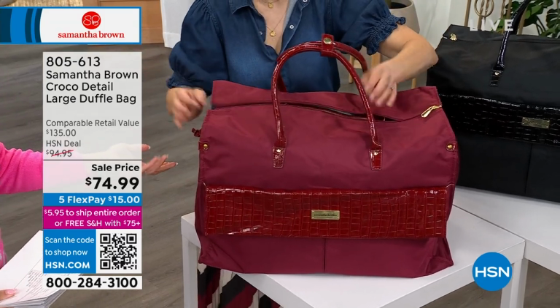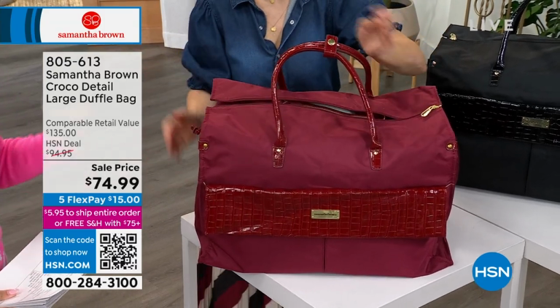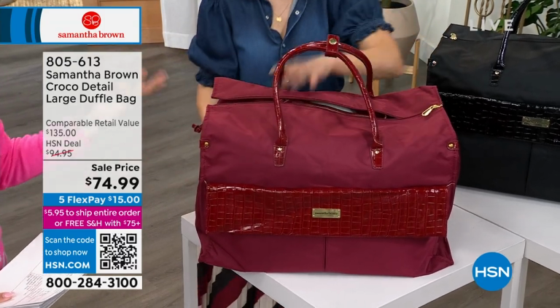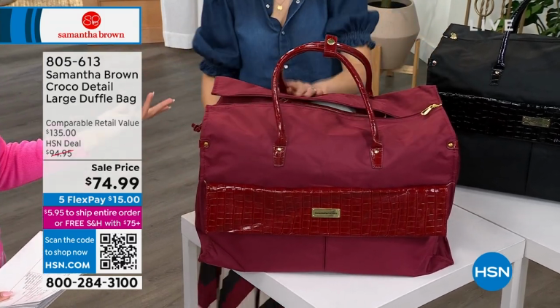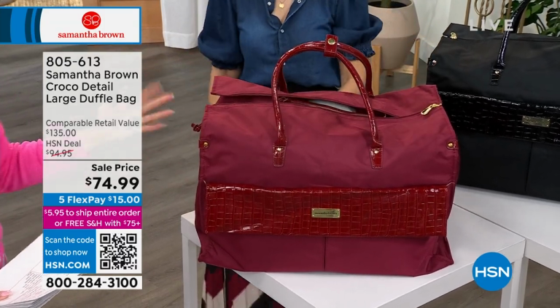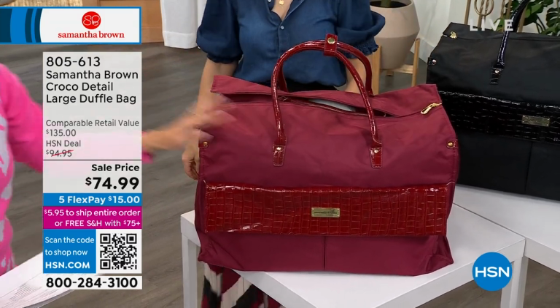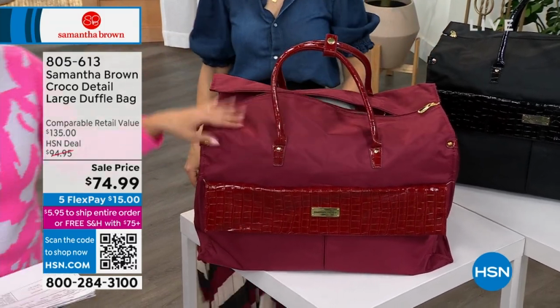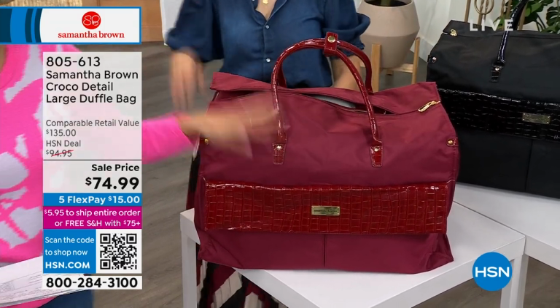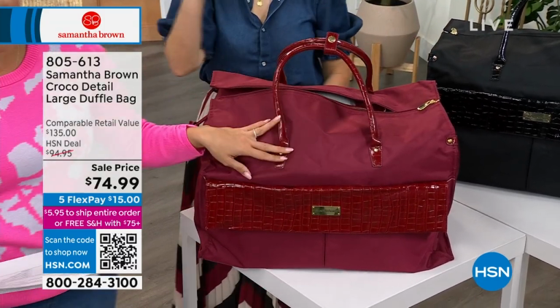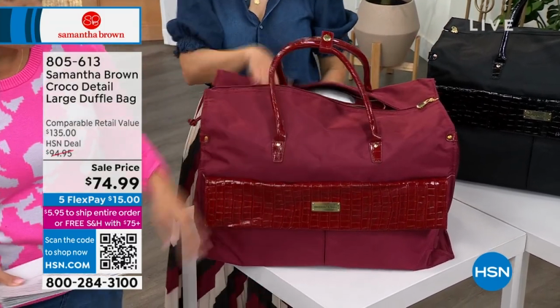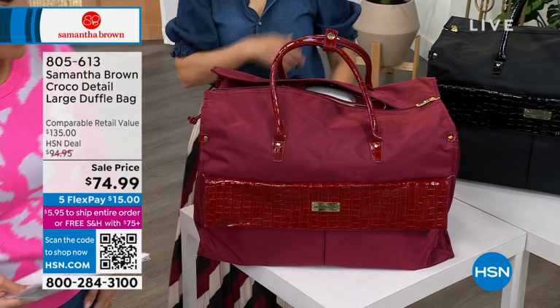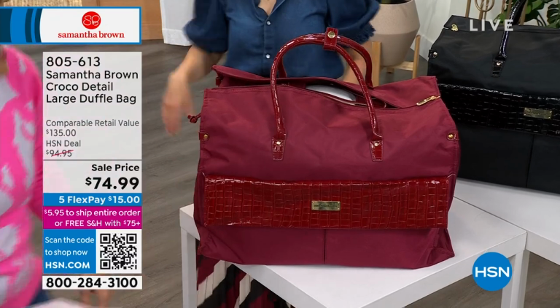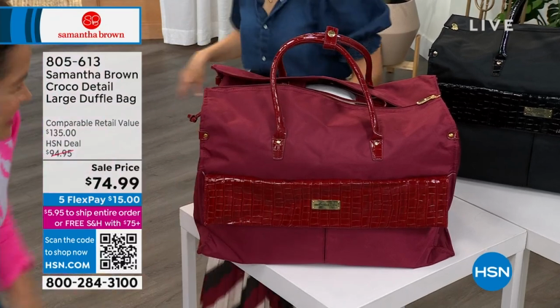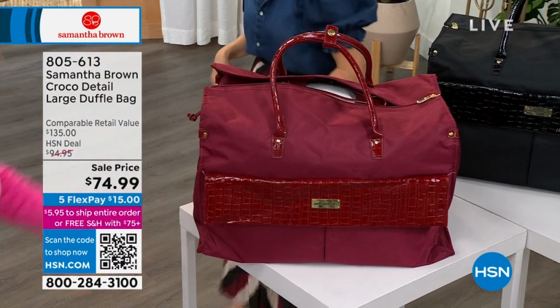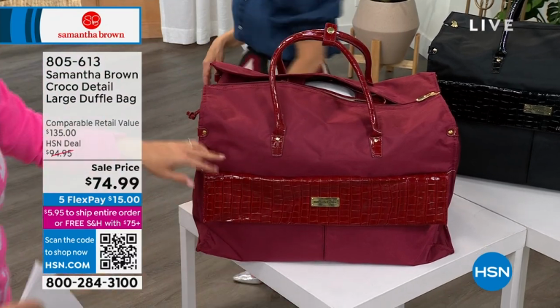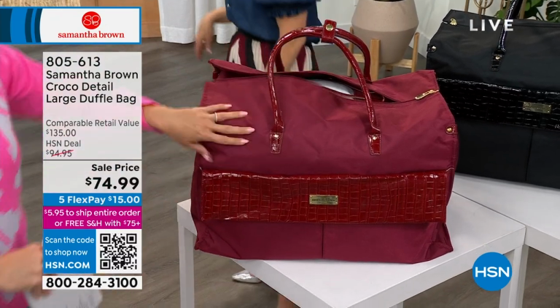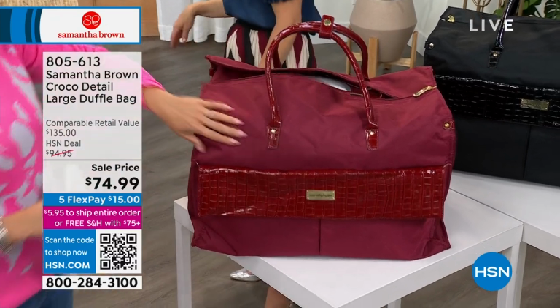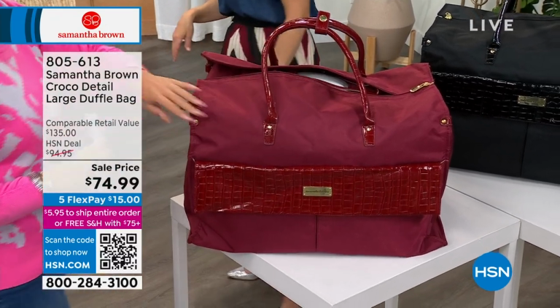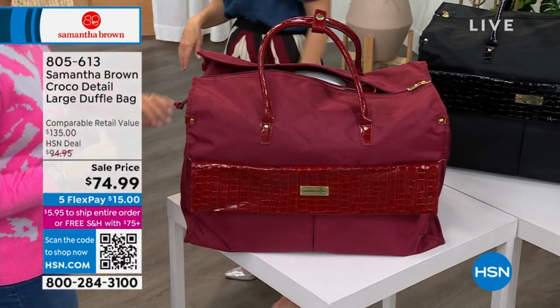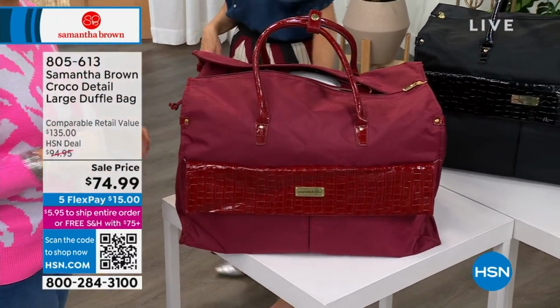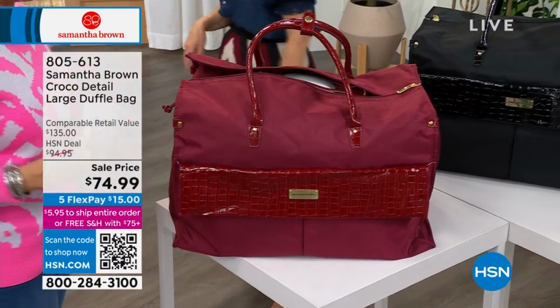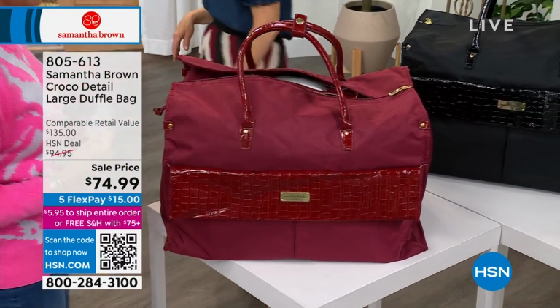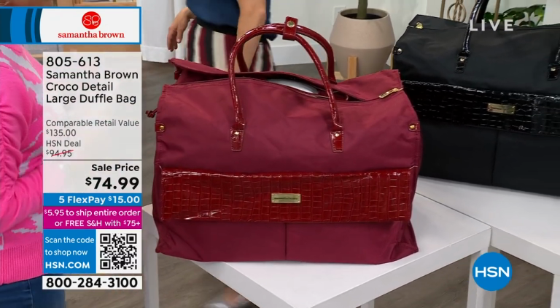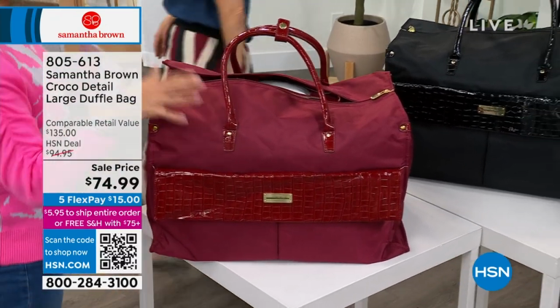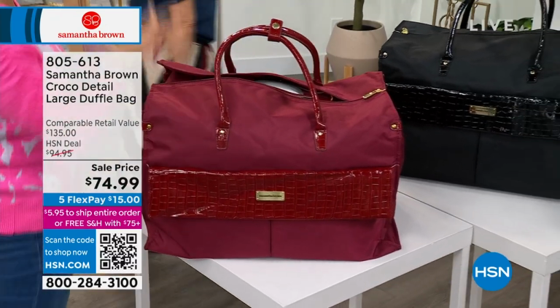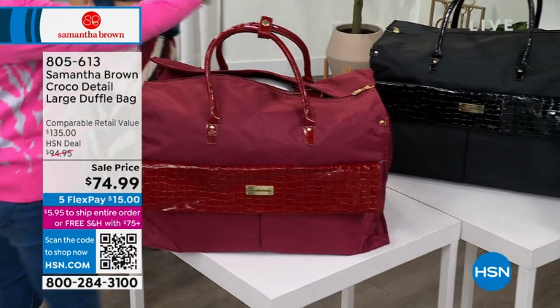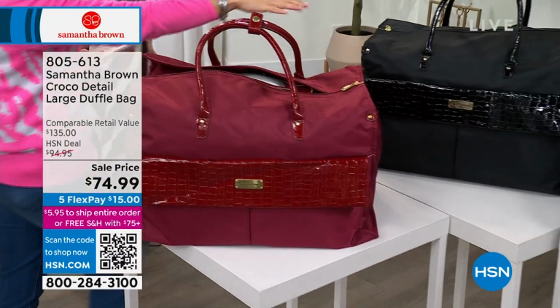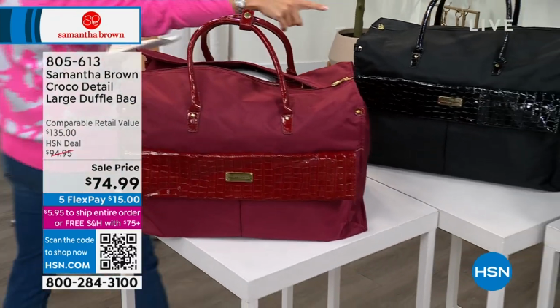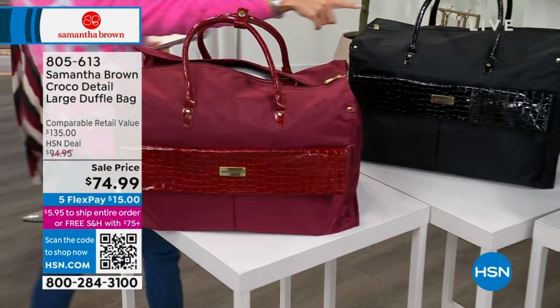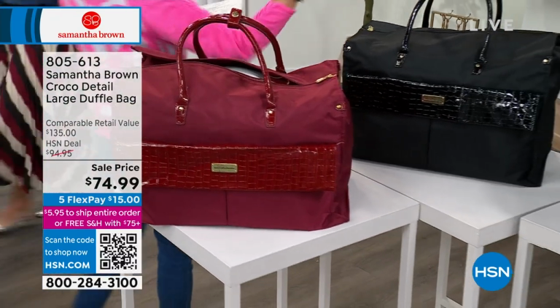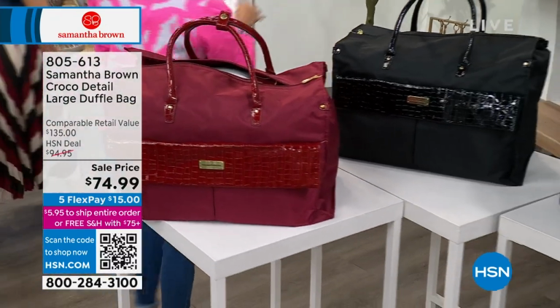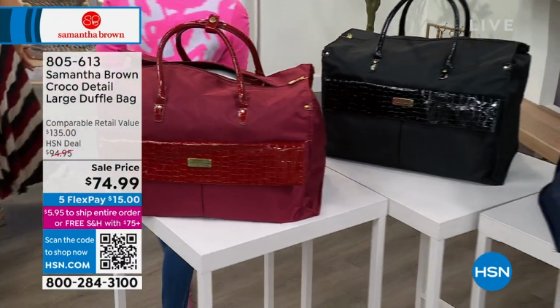It's massive — this is your get-out-of-town bag. It comes in burgundy, black, and navy.